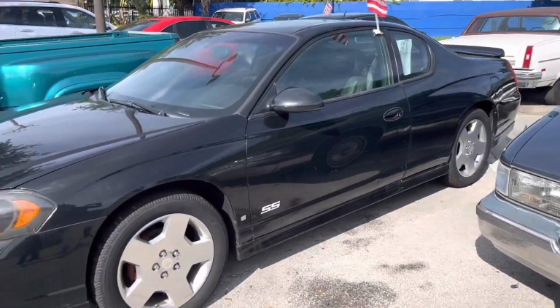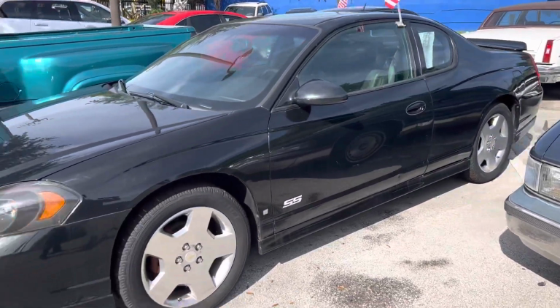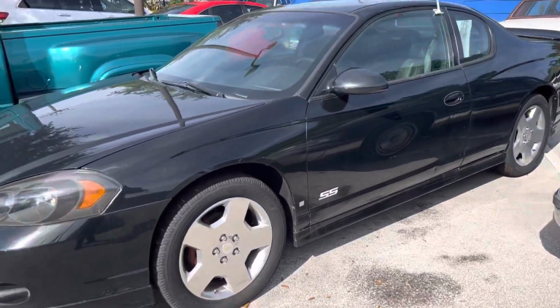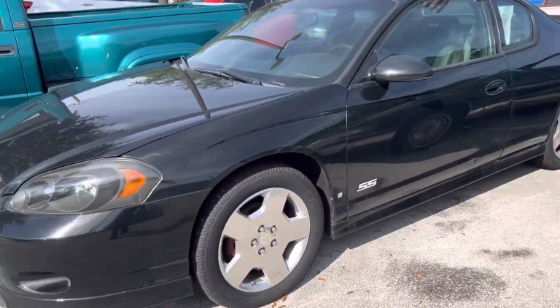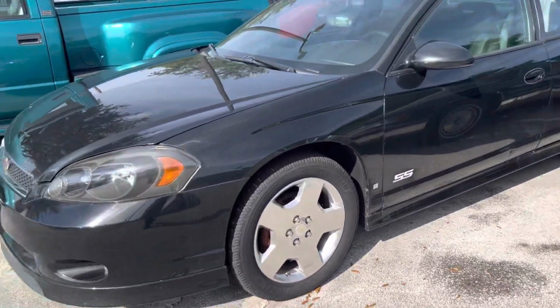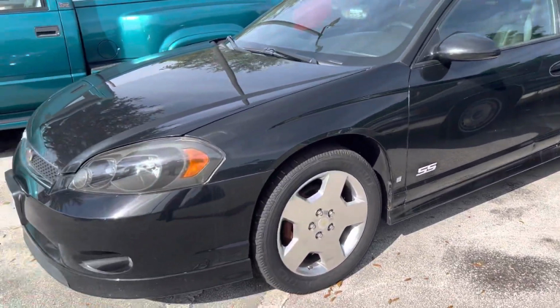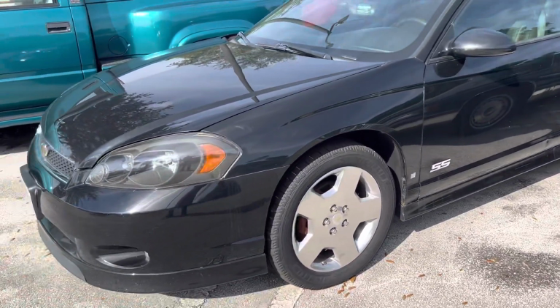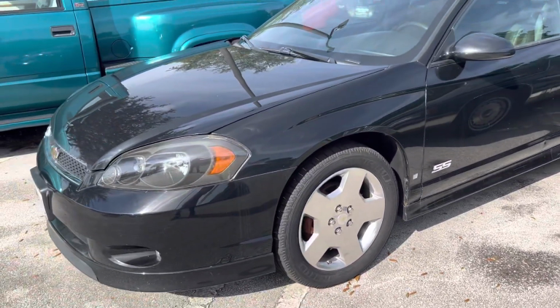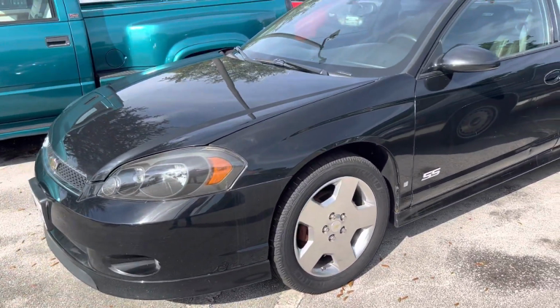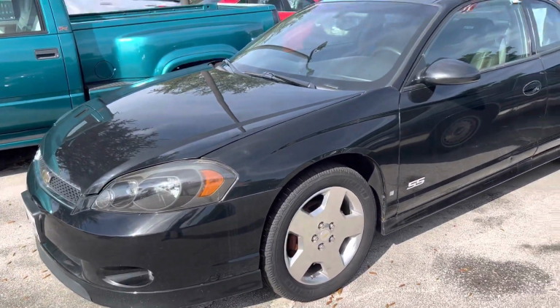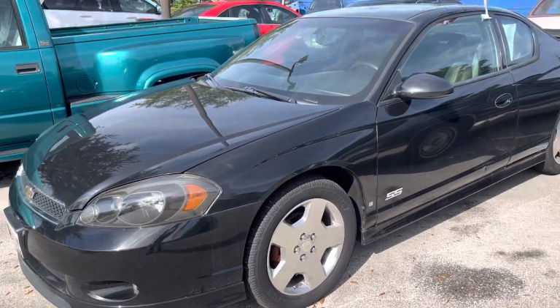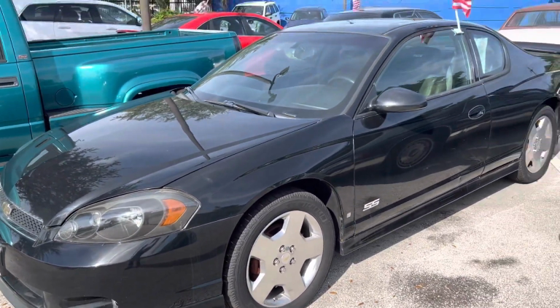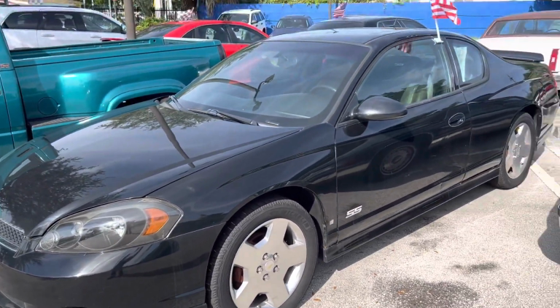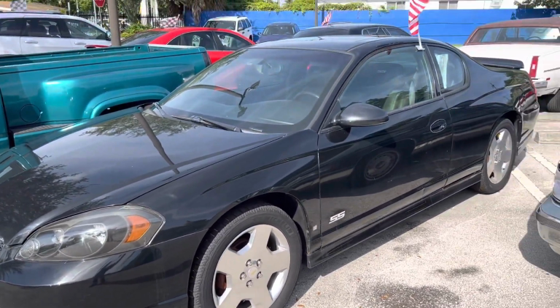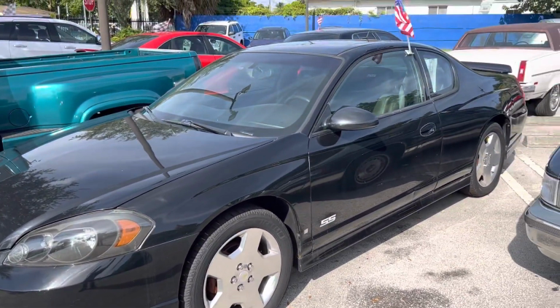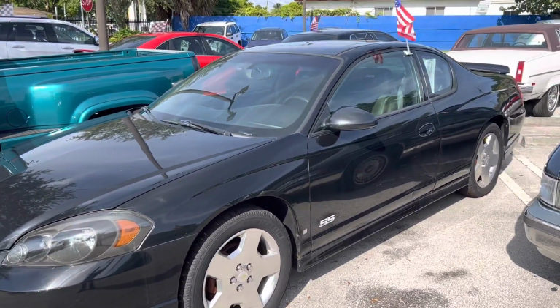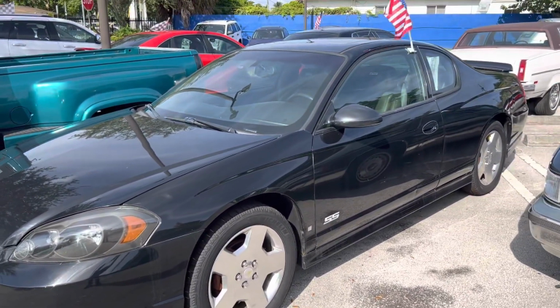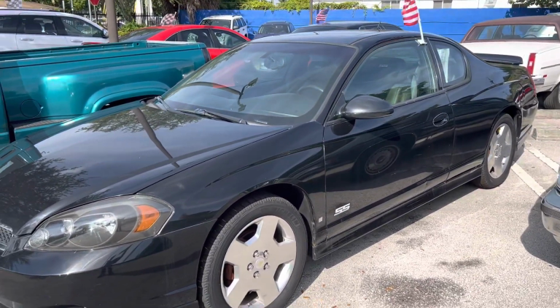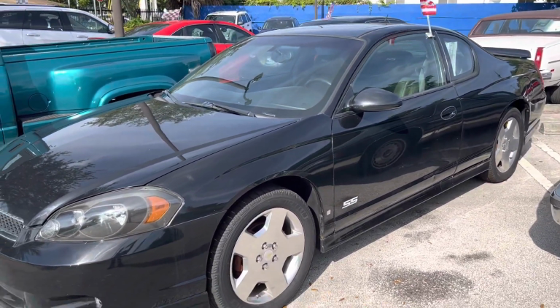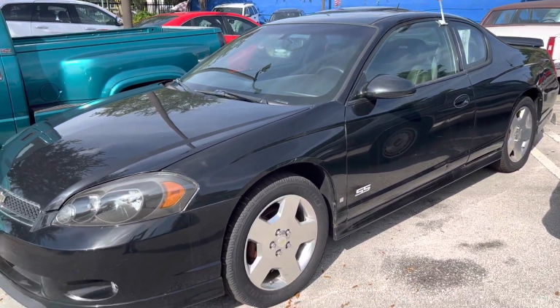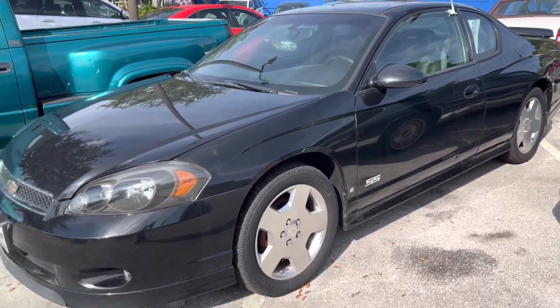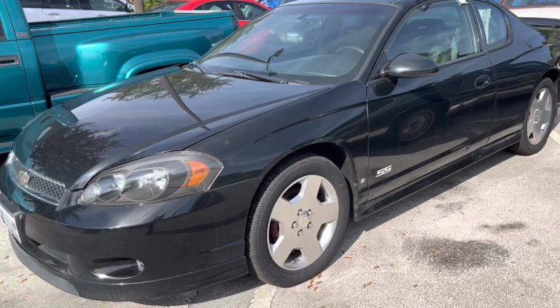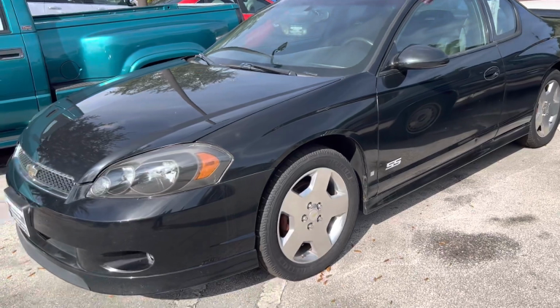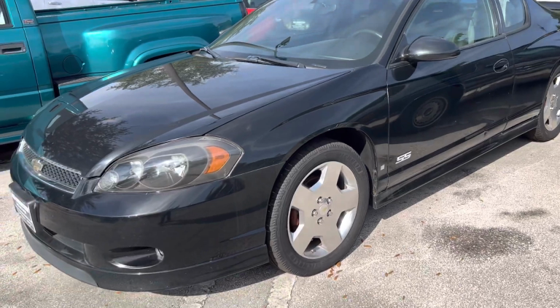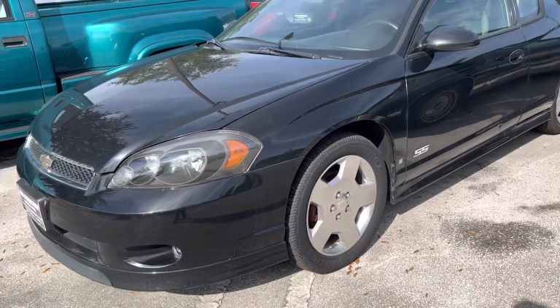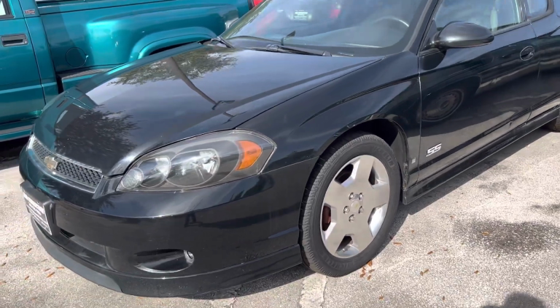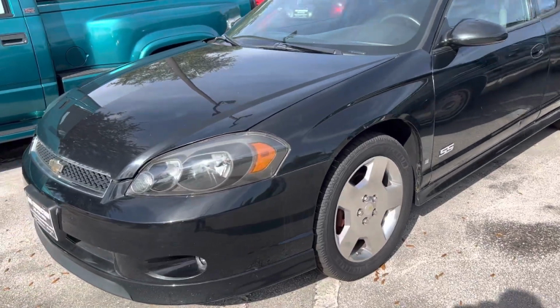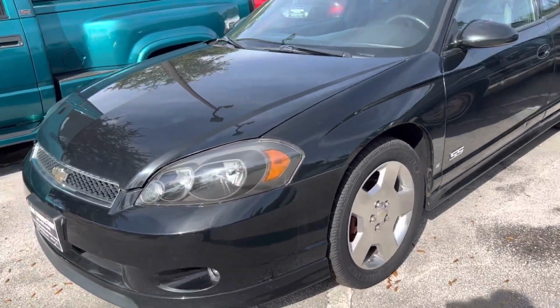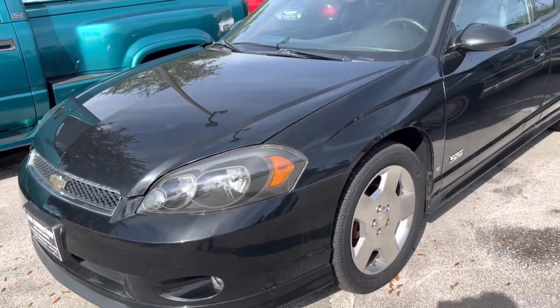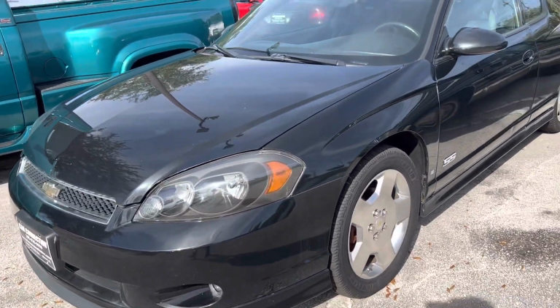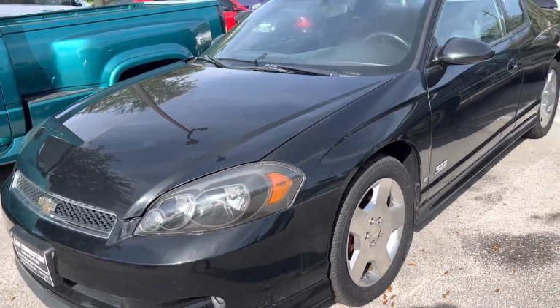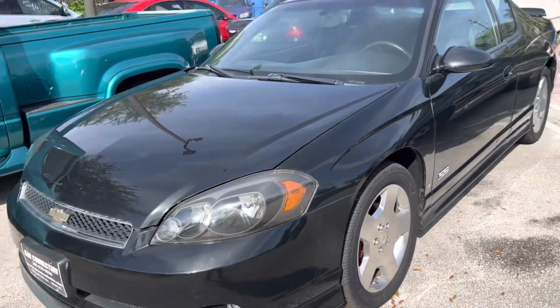'06 Monte Carlo Super Sport. Original car, one owner, runs and drives great.